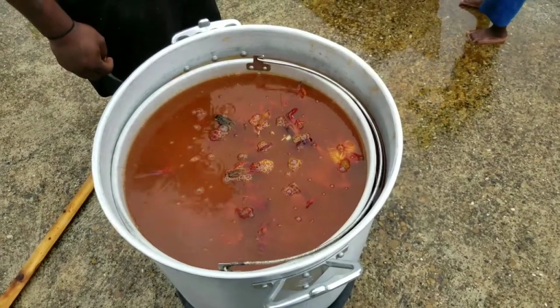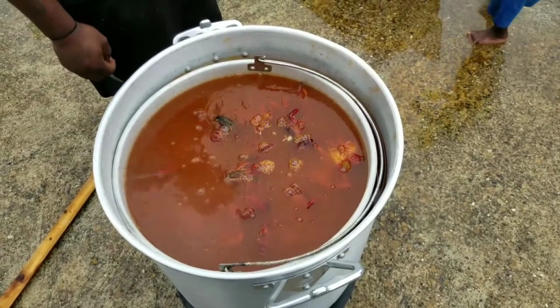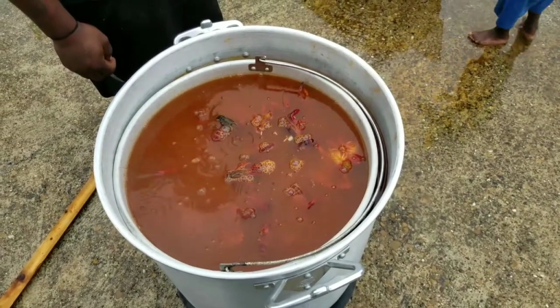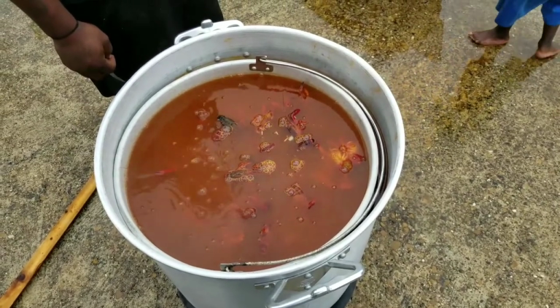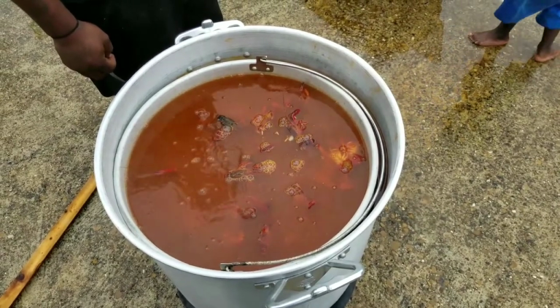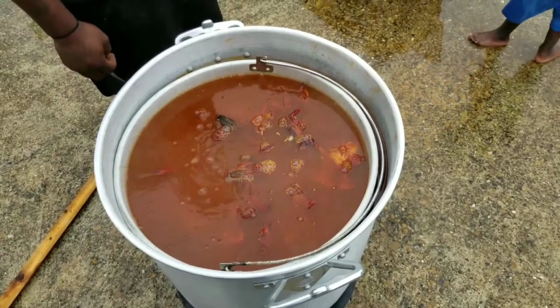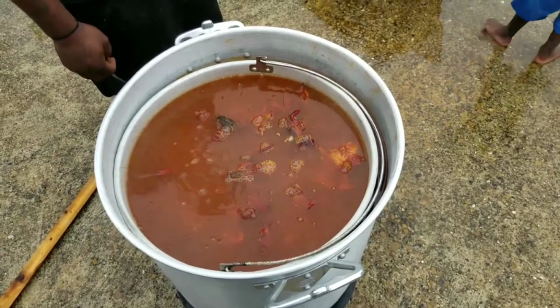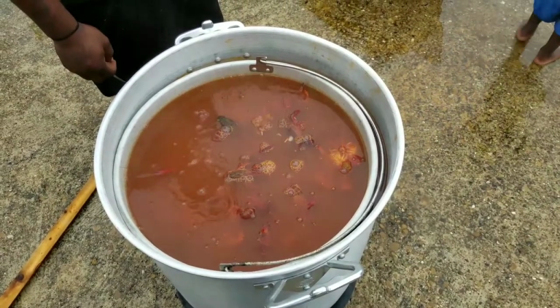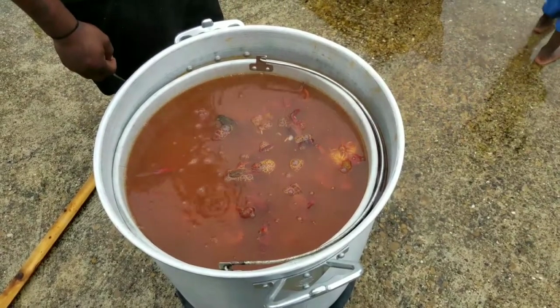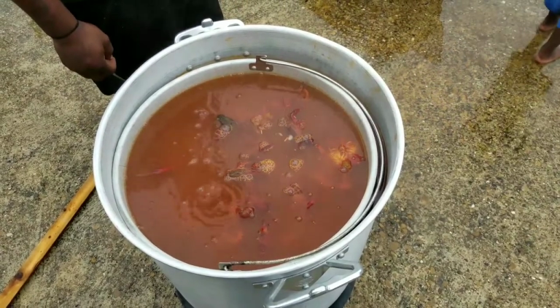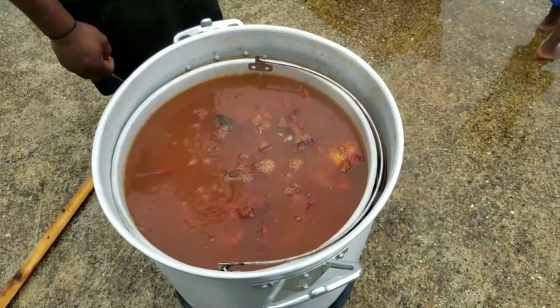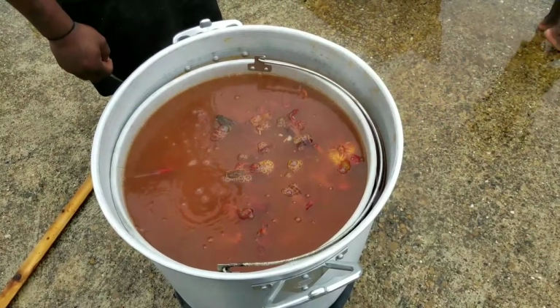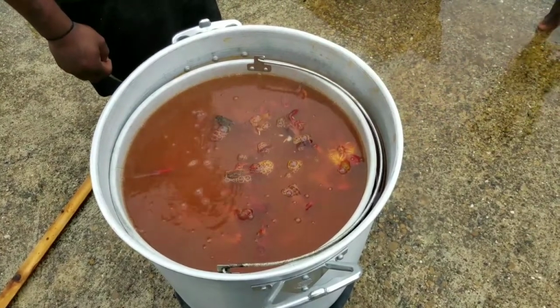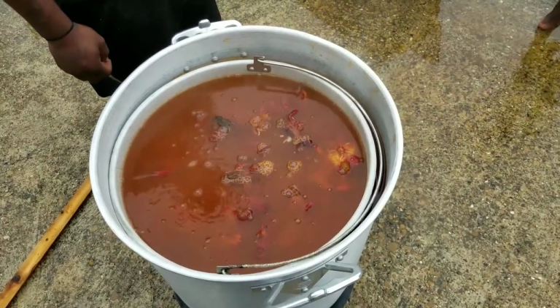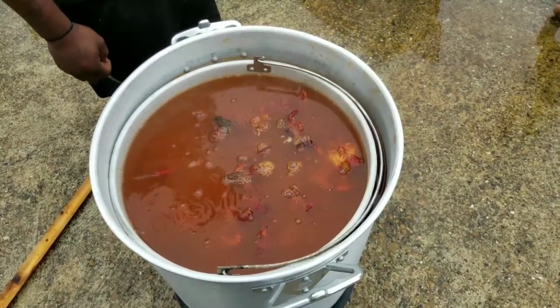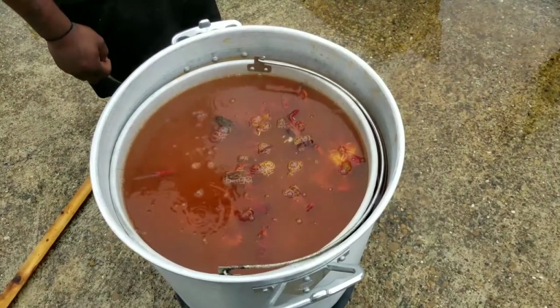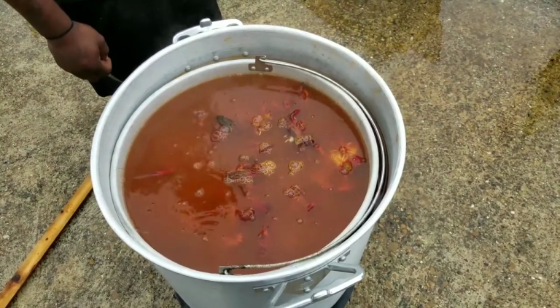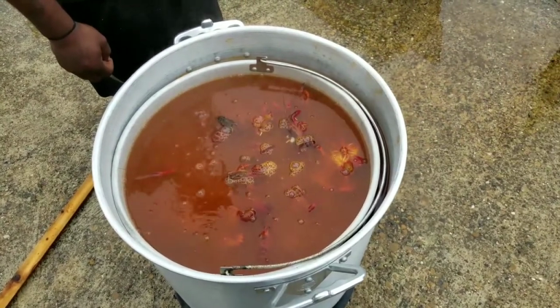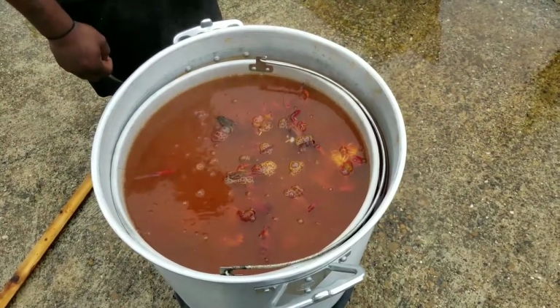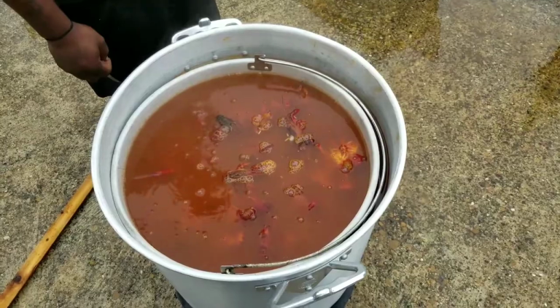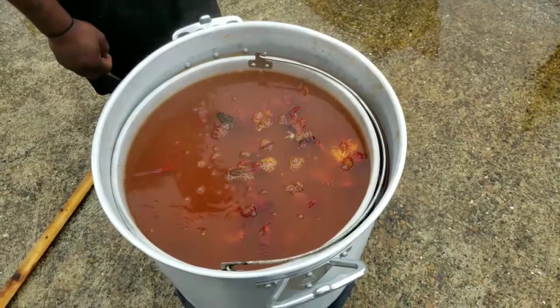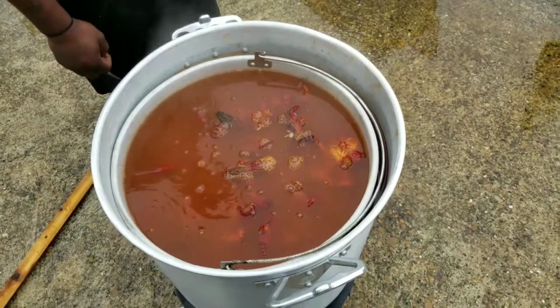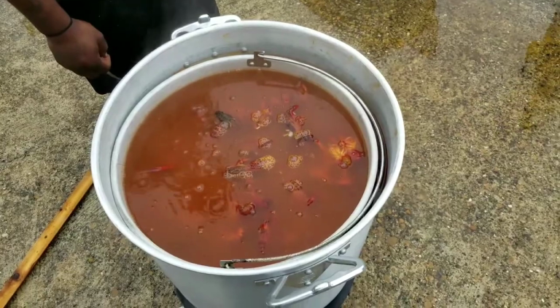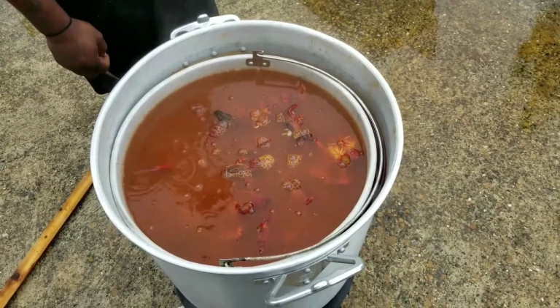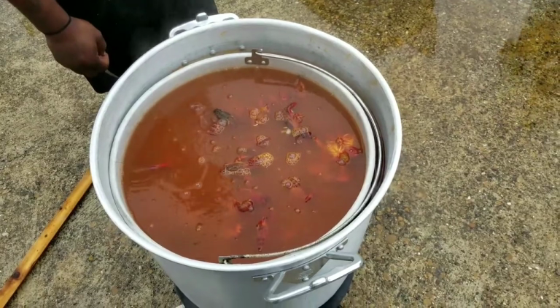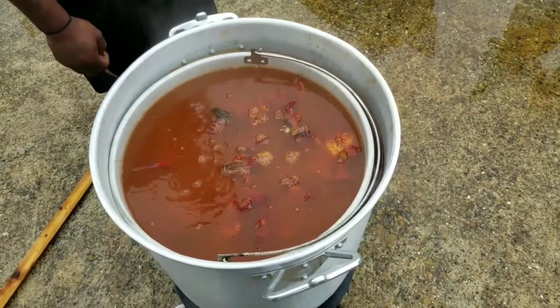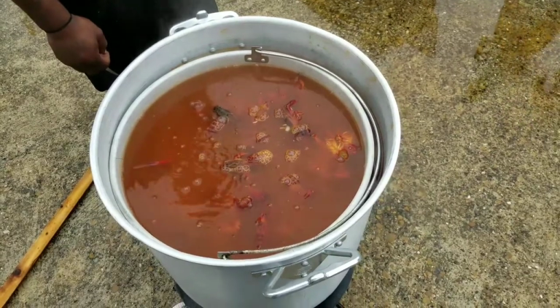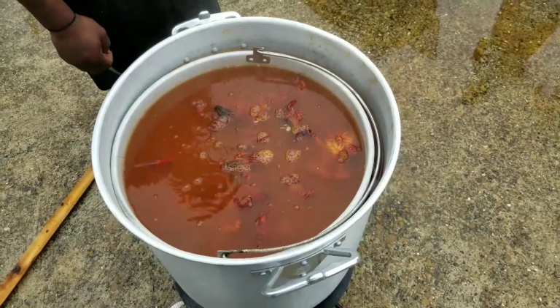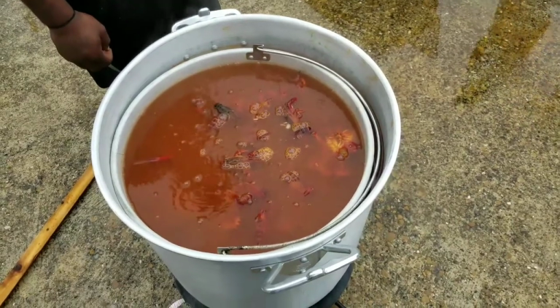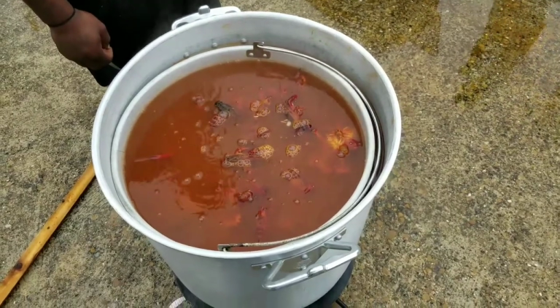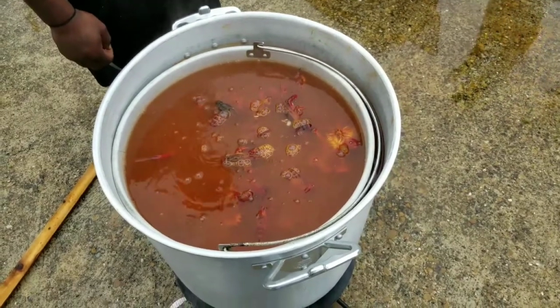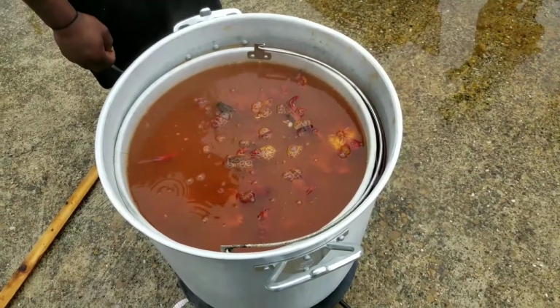I'm doing this for y'all to show y'all how I boil crawfish, the best way I know how. I'll get back.